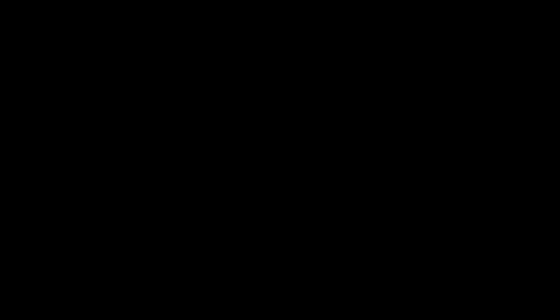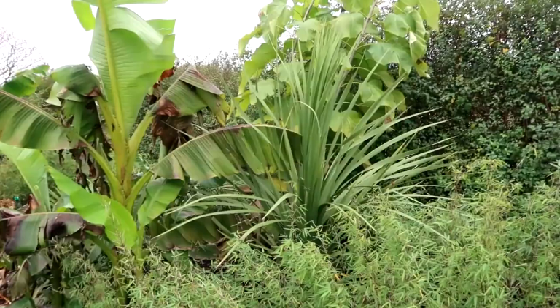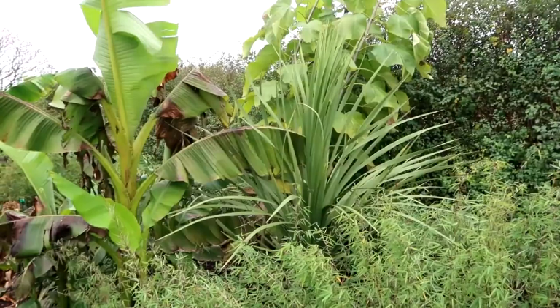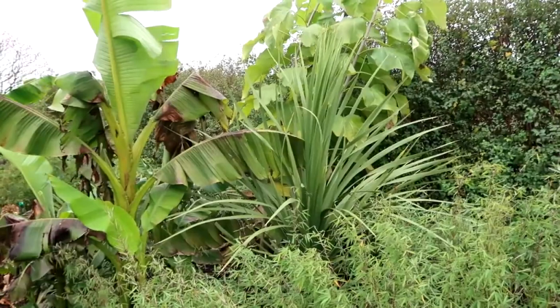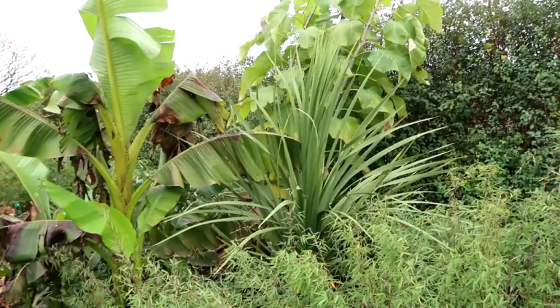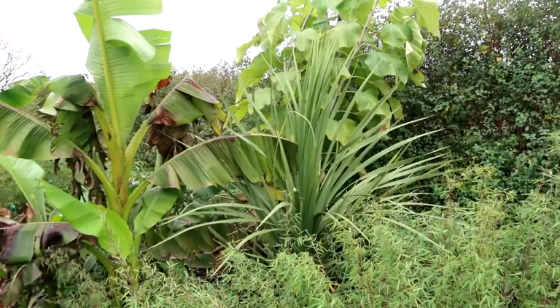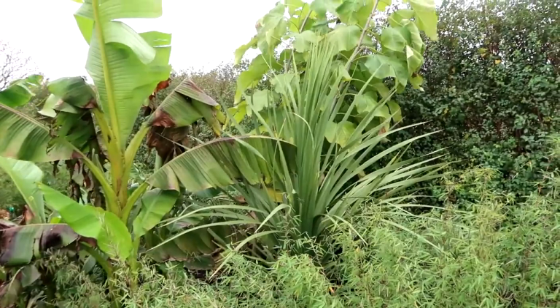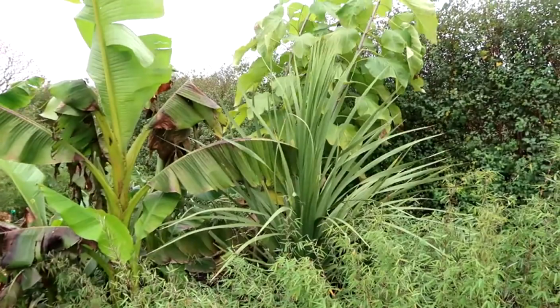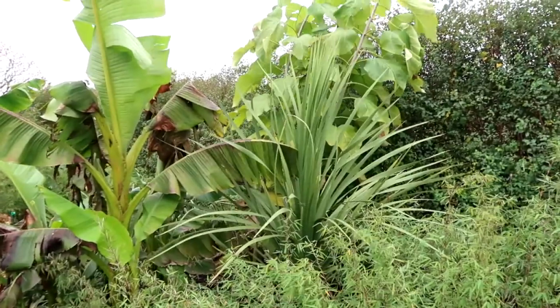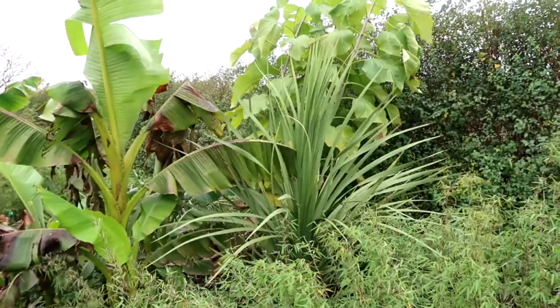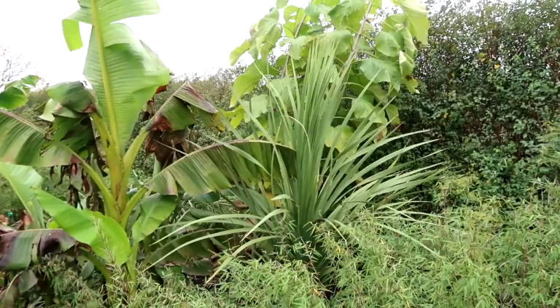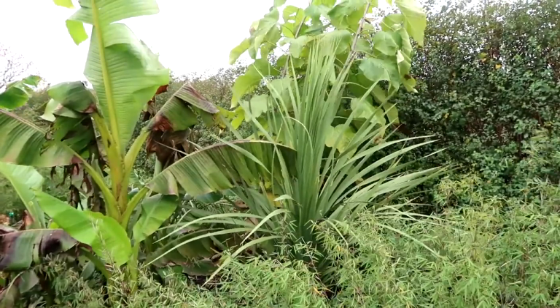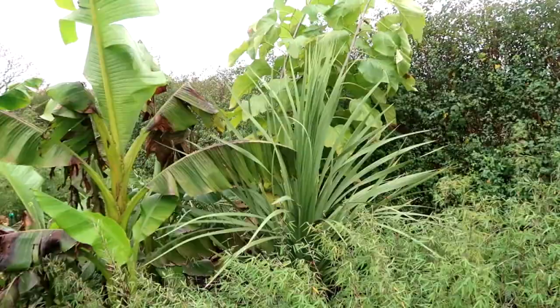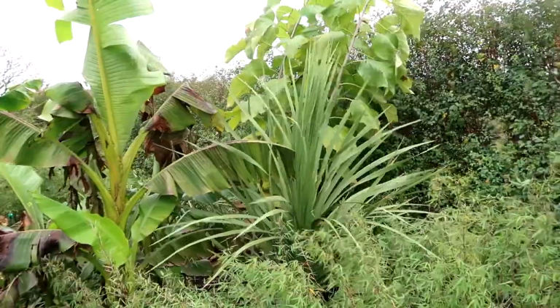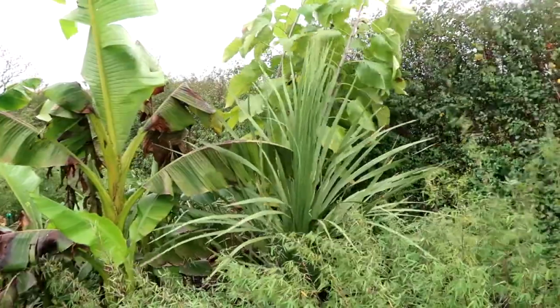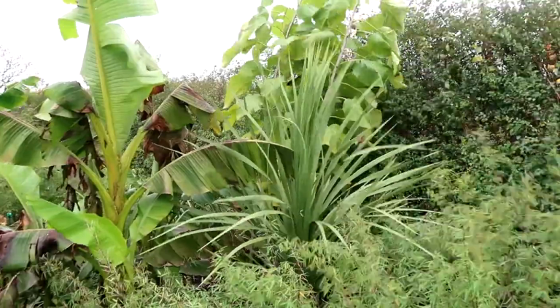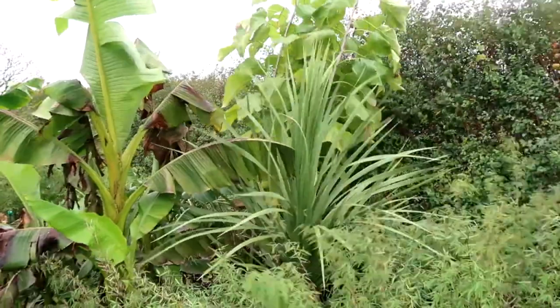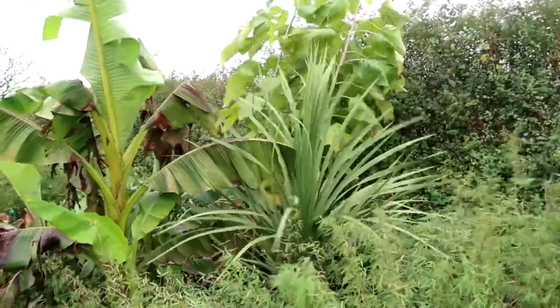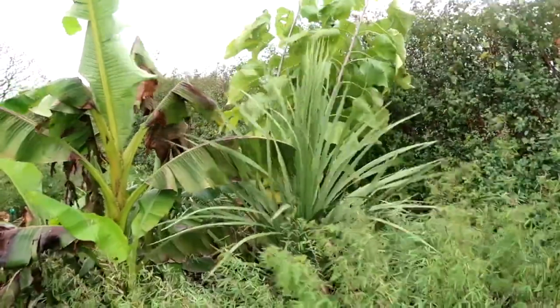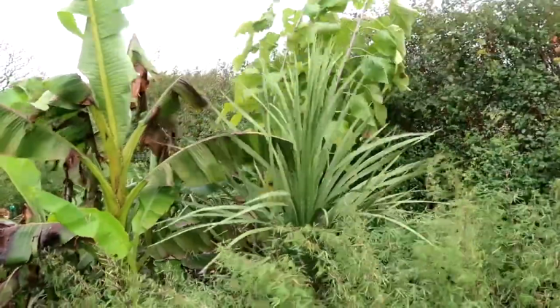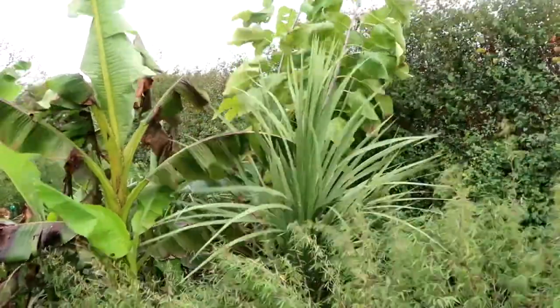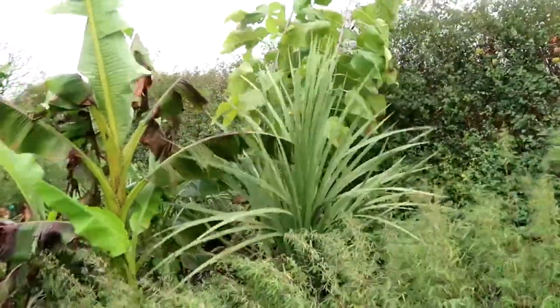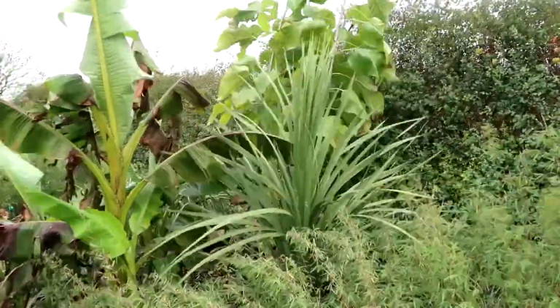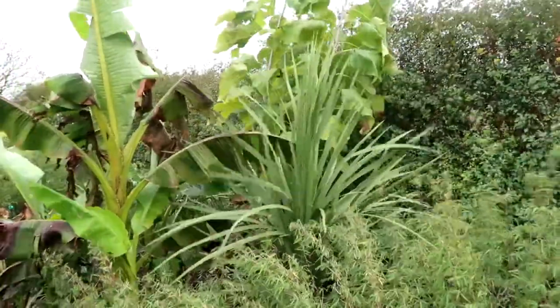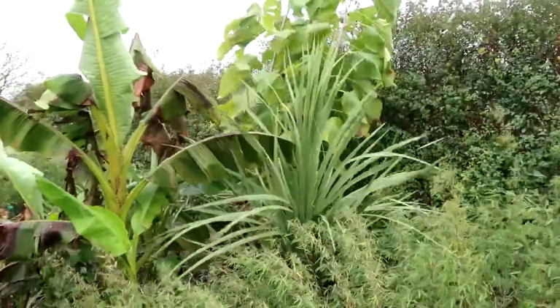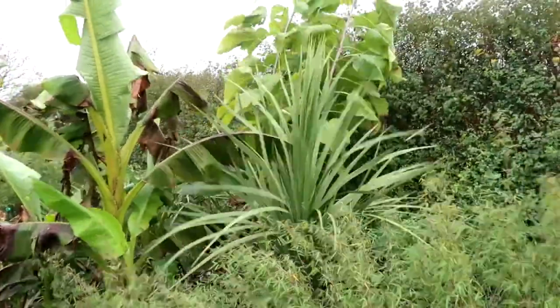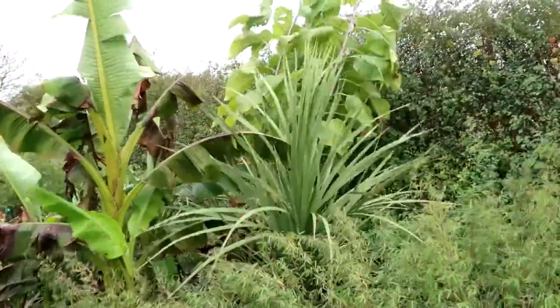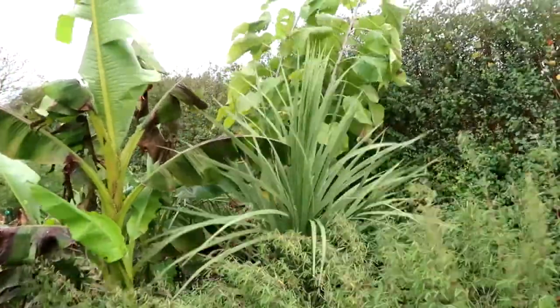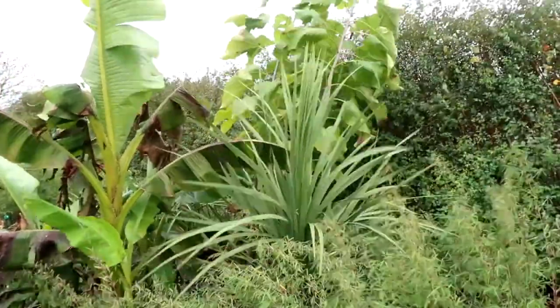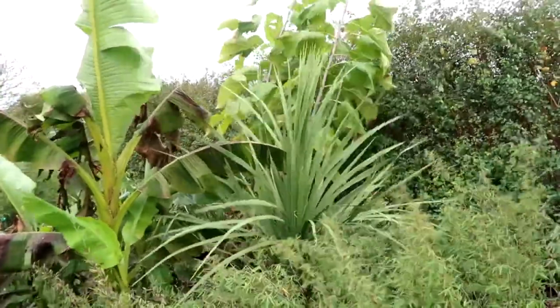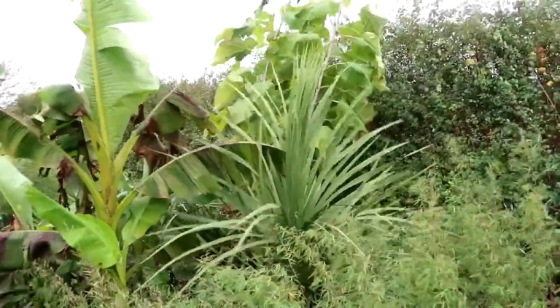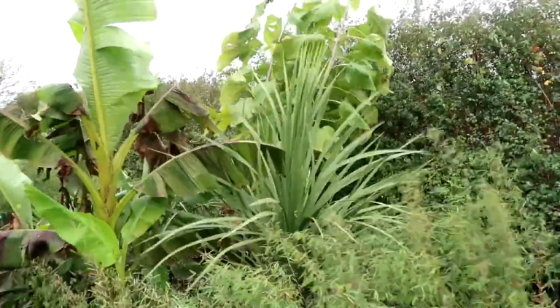Hello and welcome to the jungle garden in Denmark. This is just a quick autumn update.